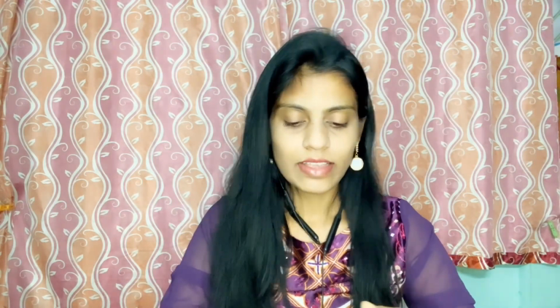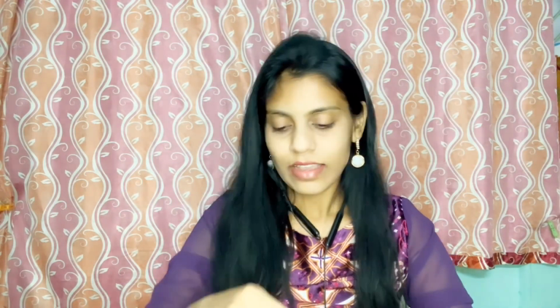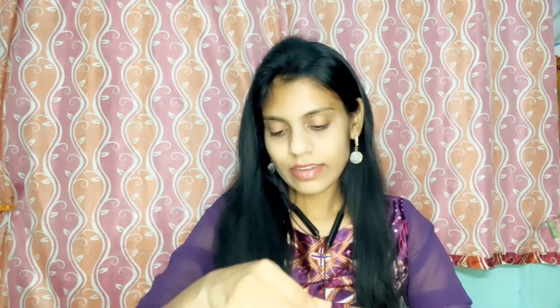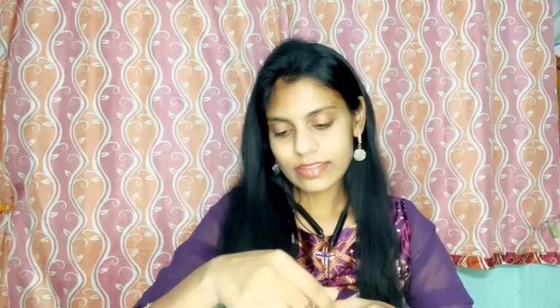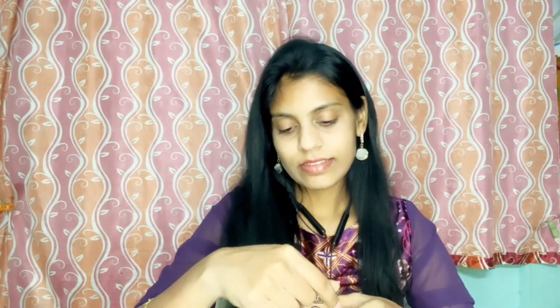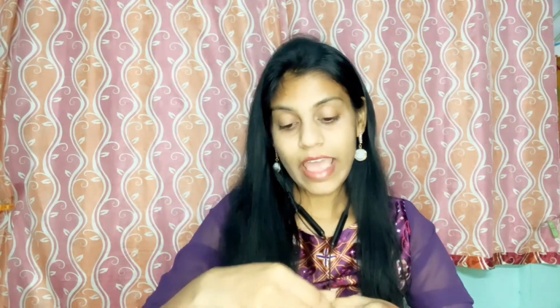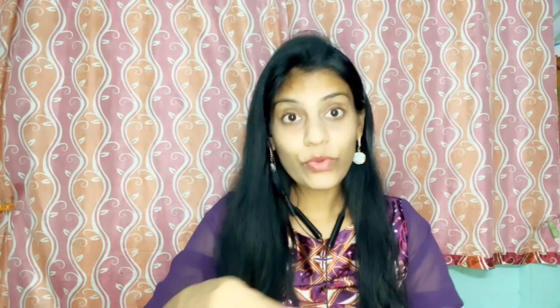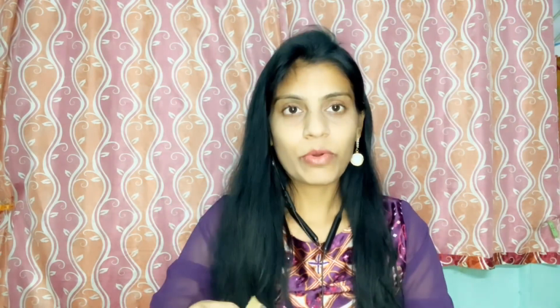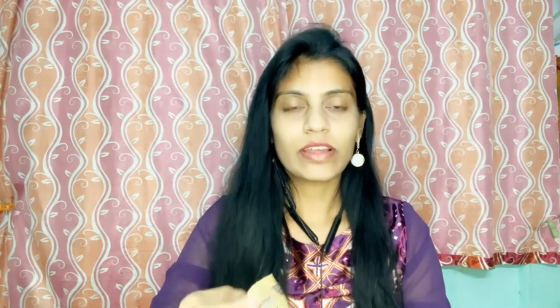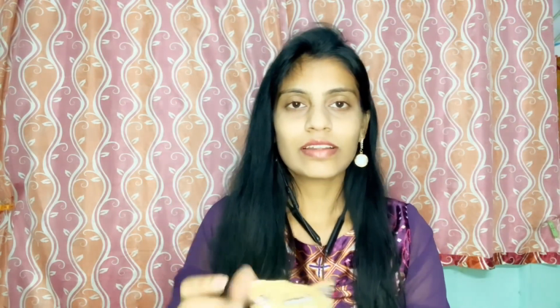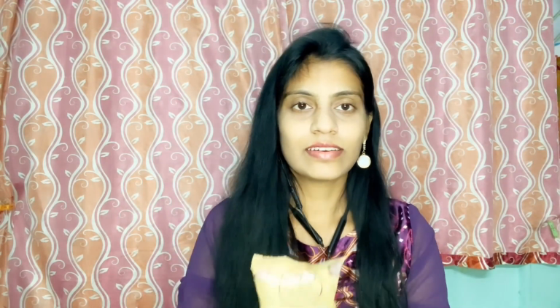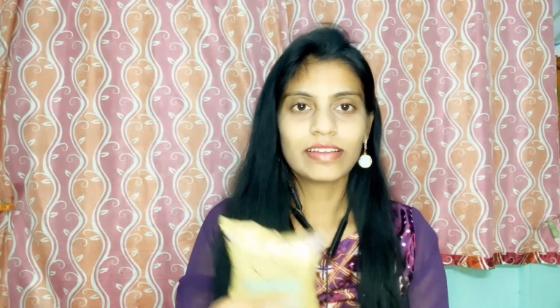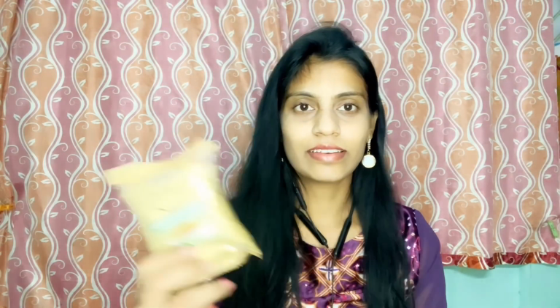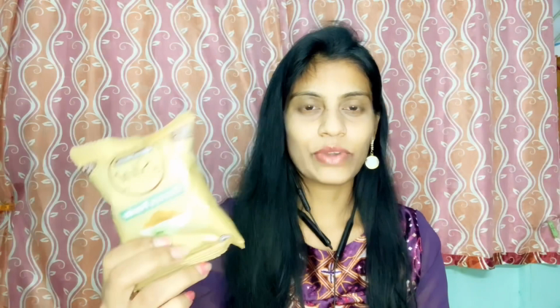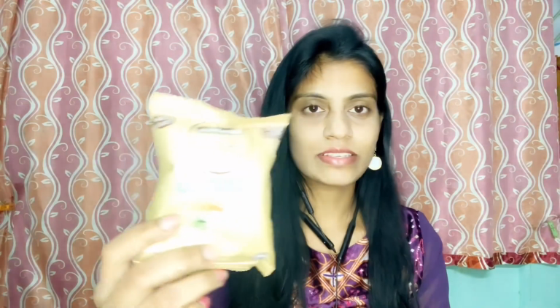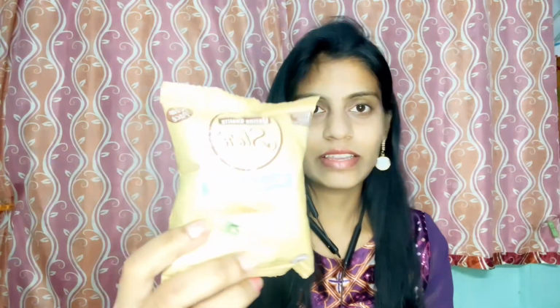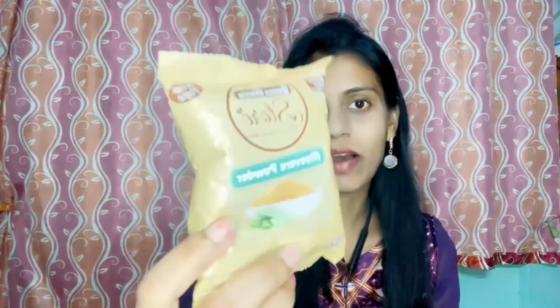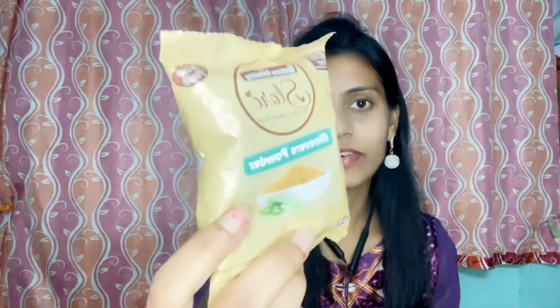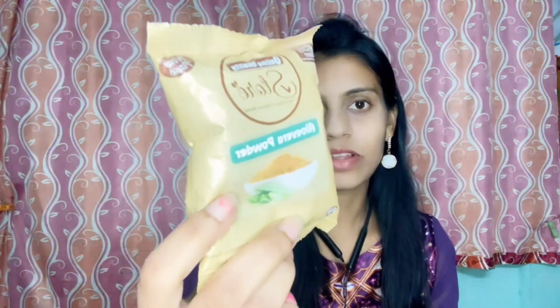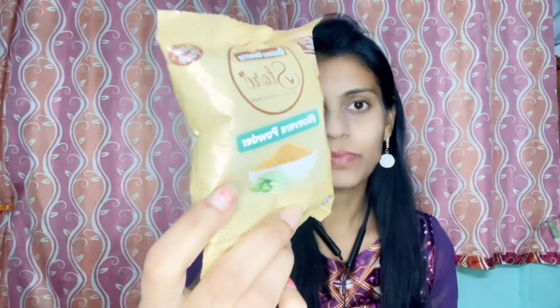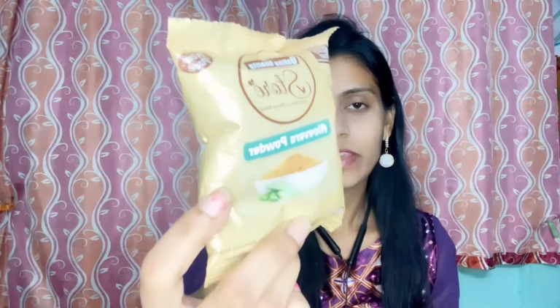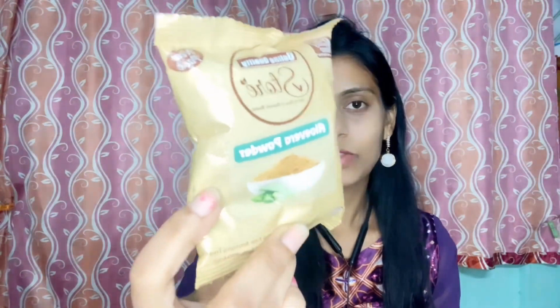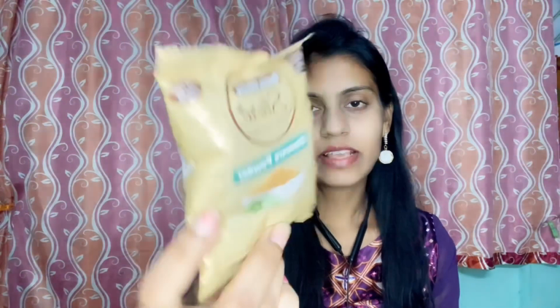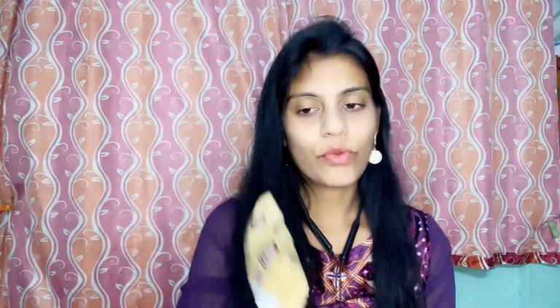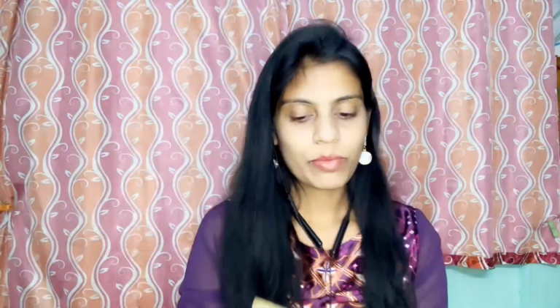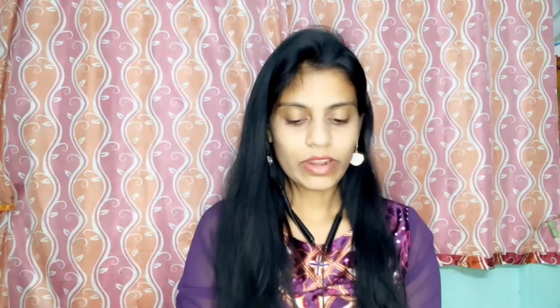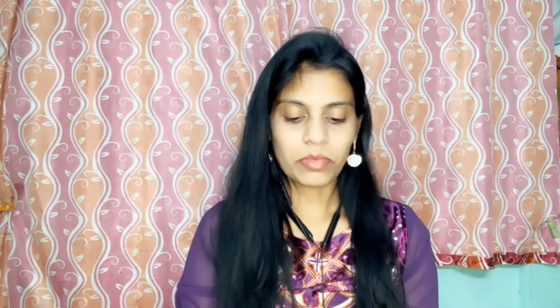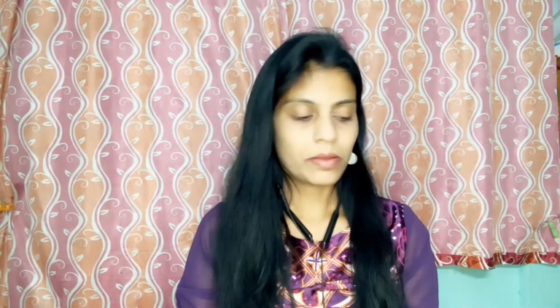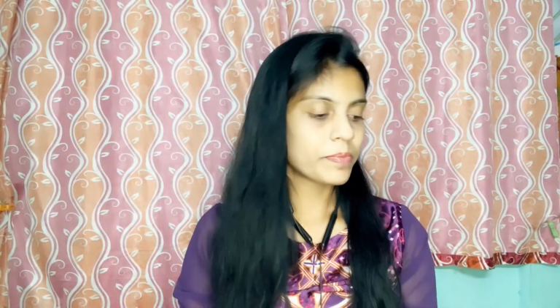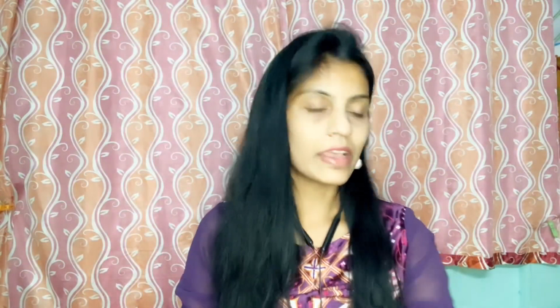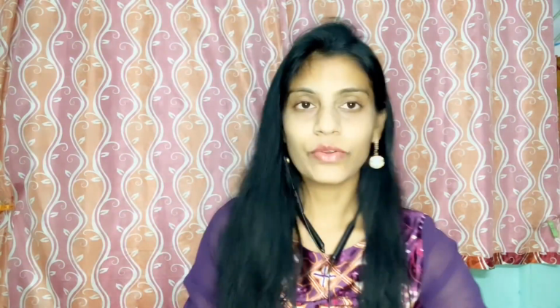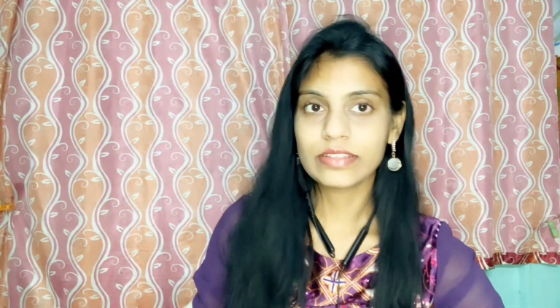This is aloe vera powder. Nowadays I am using aloe vera powder. I also use aloe vera gel.